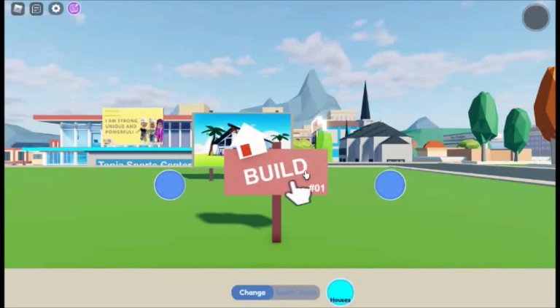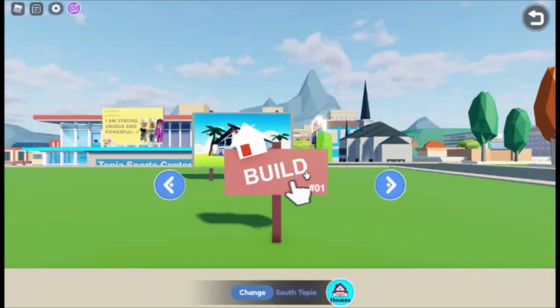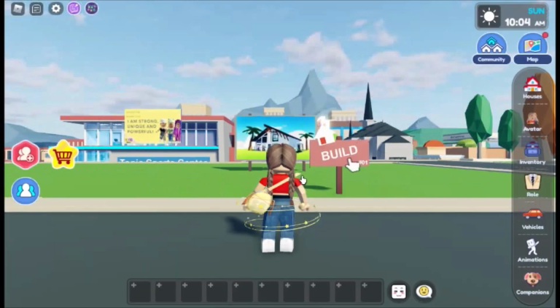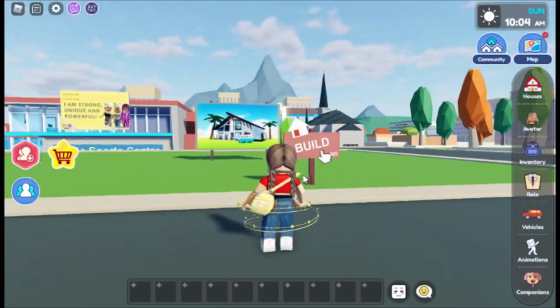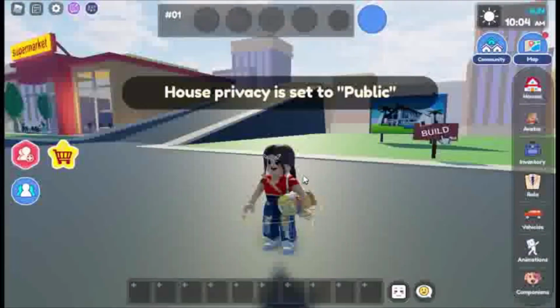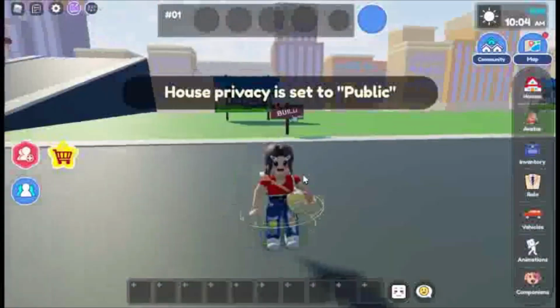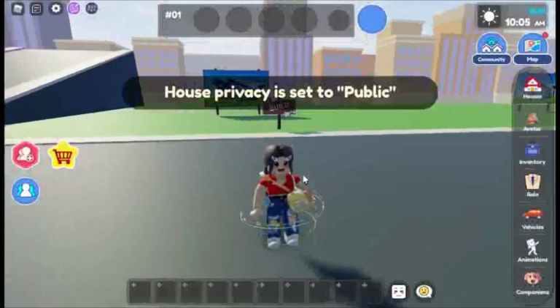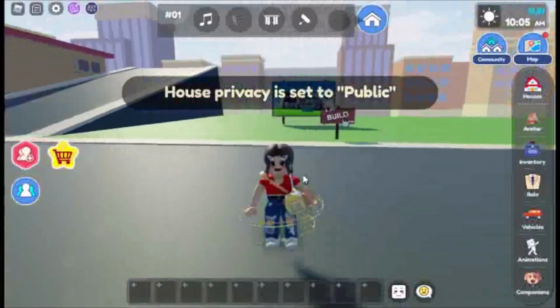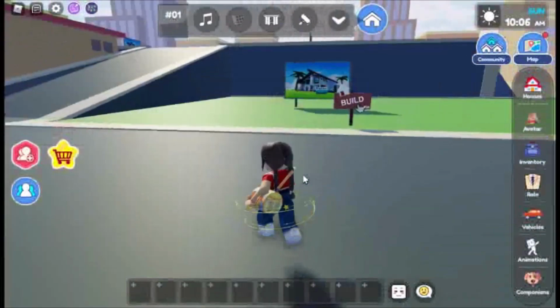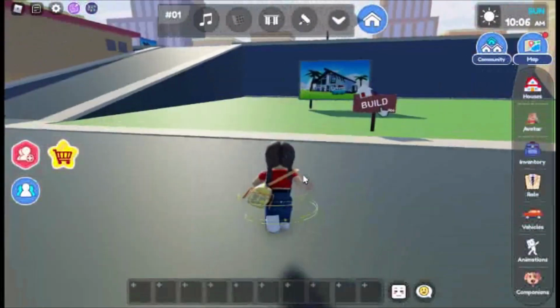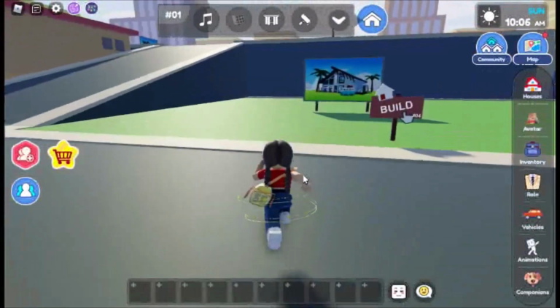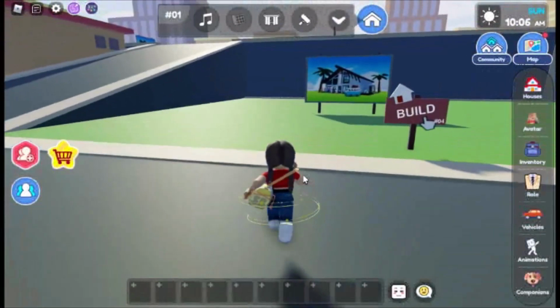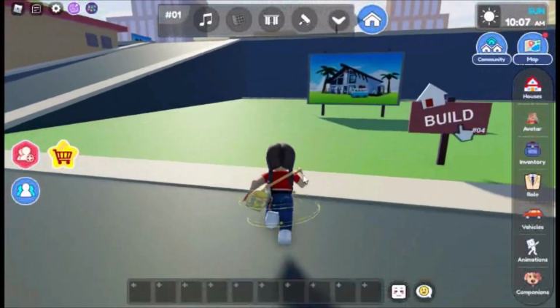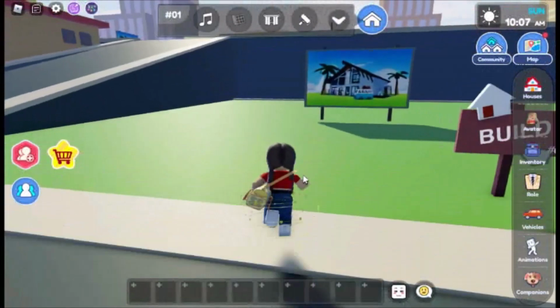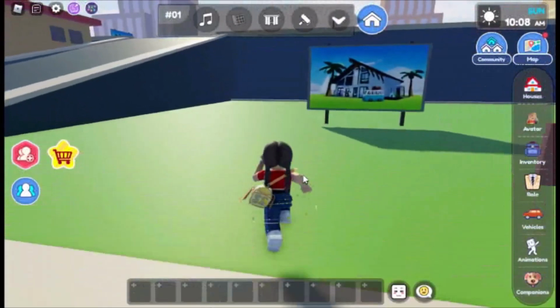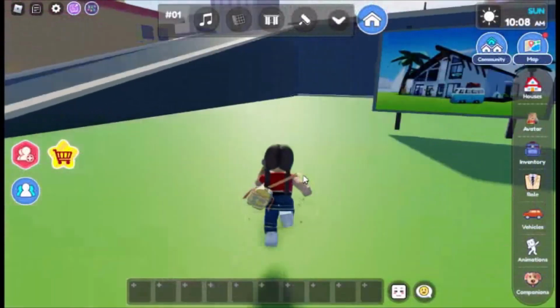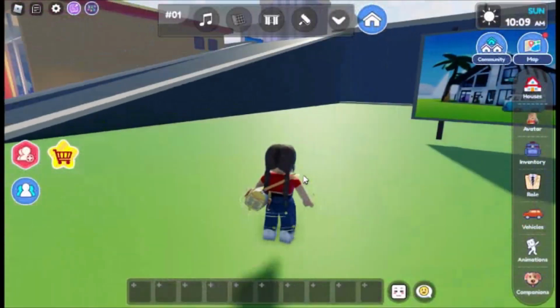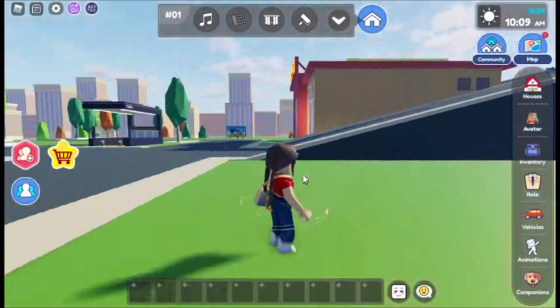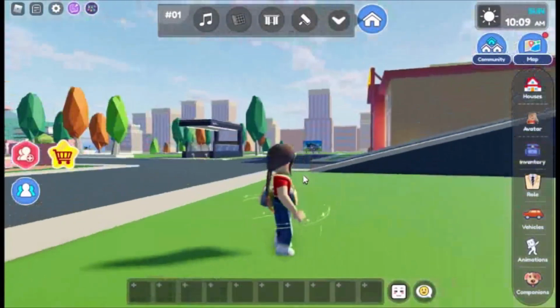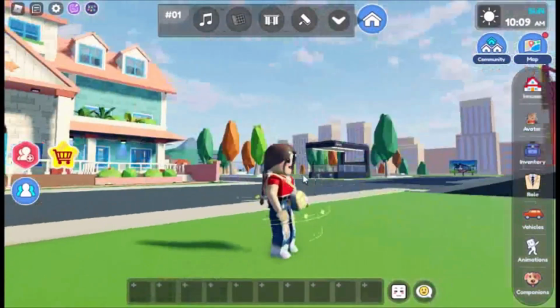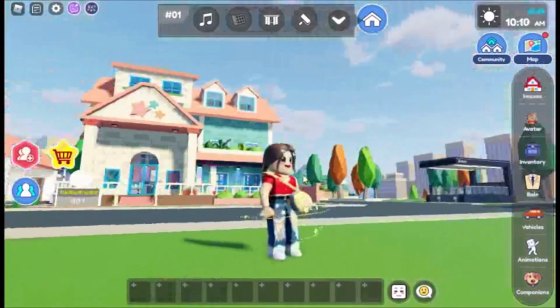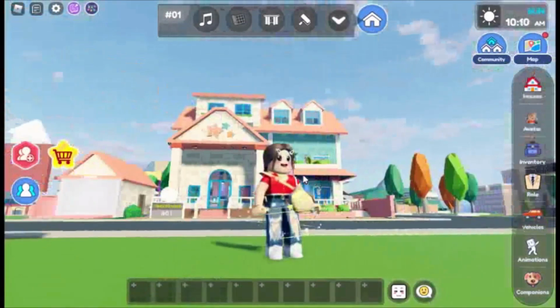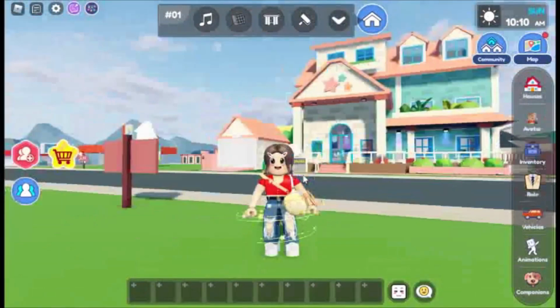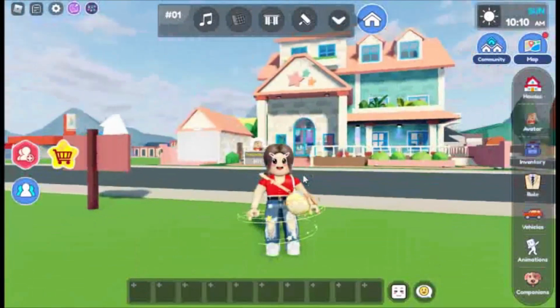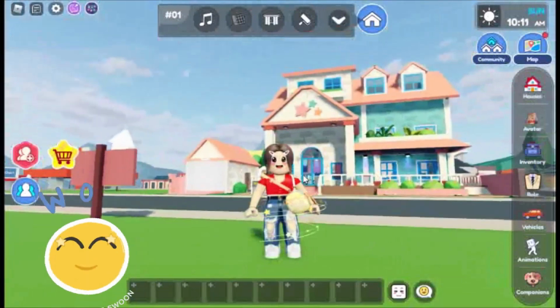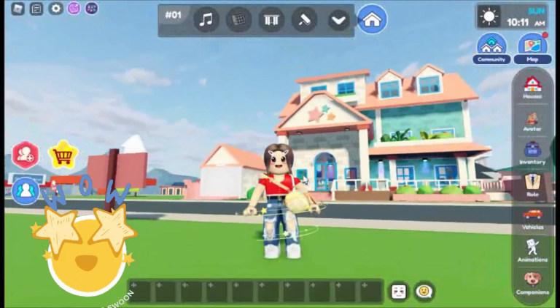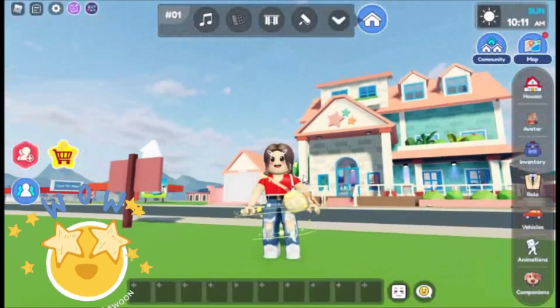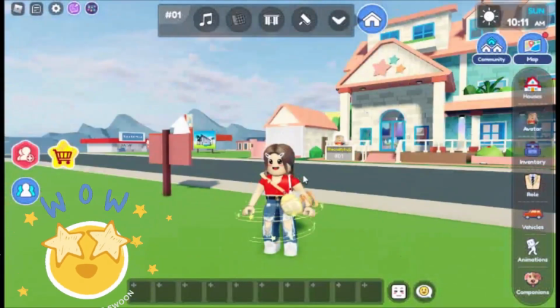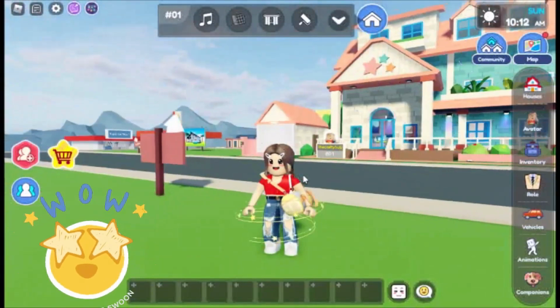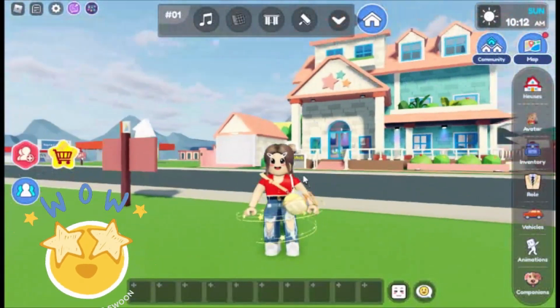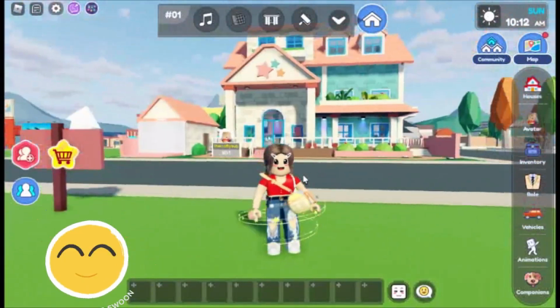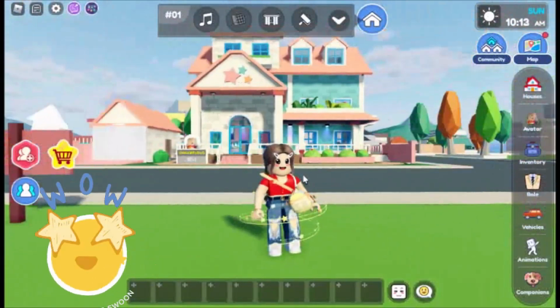Now let's spawn the new house and see what it looks like. It's a cute cottage house — love it!